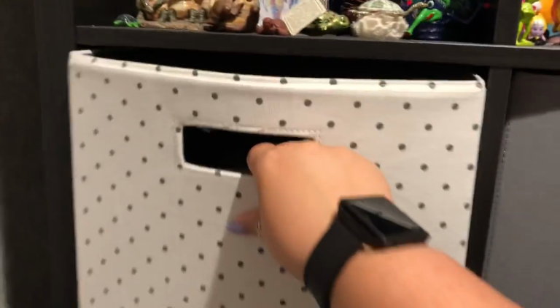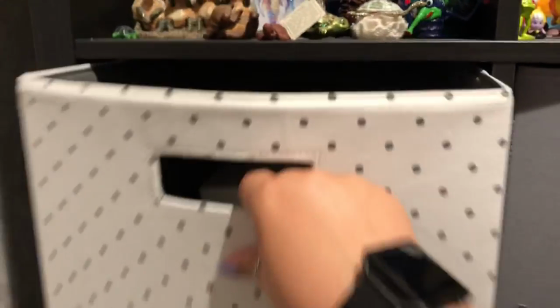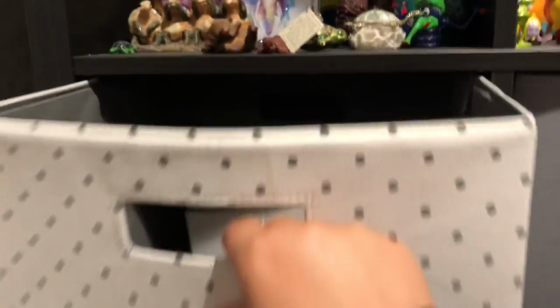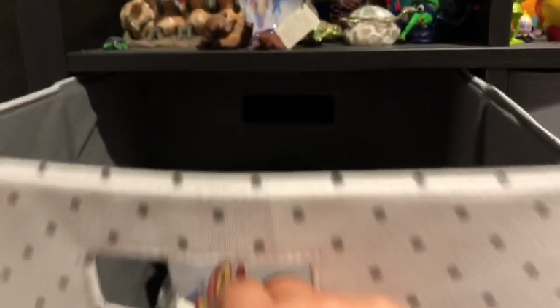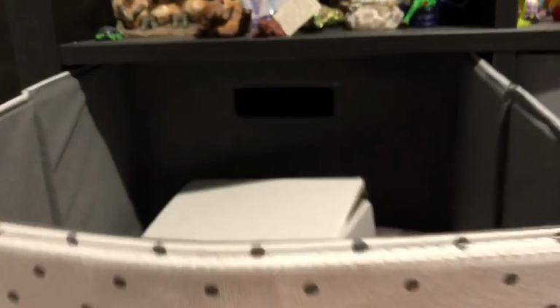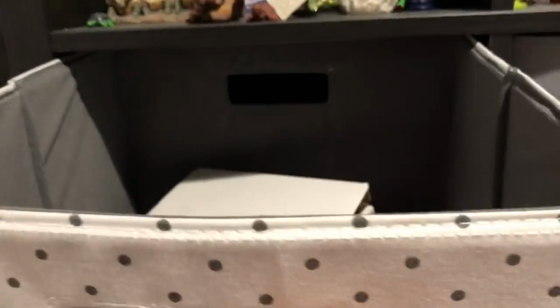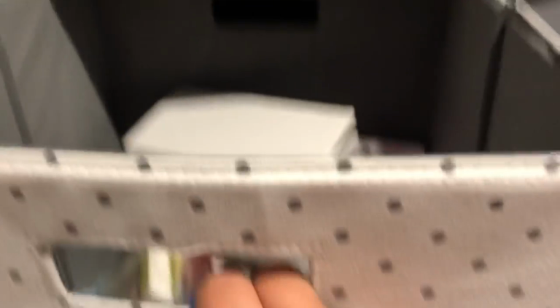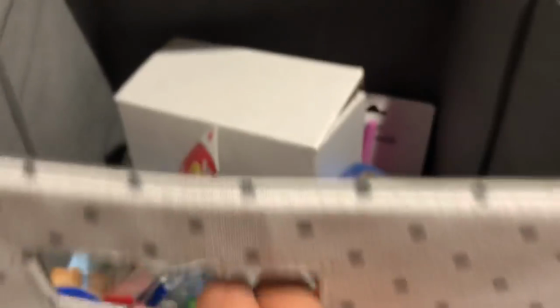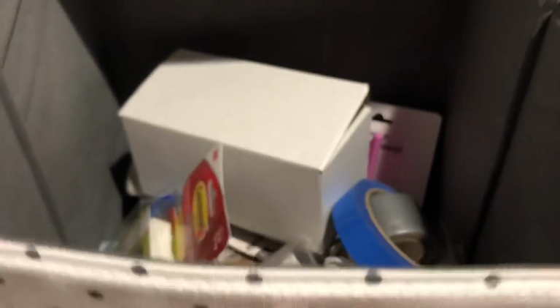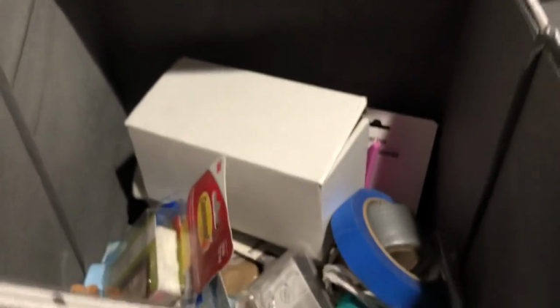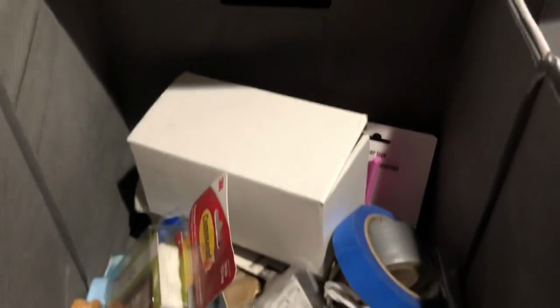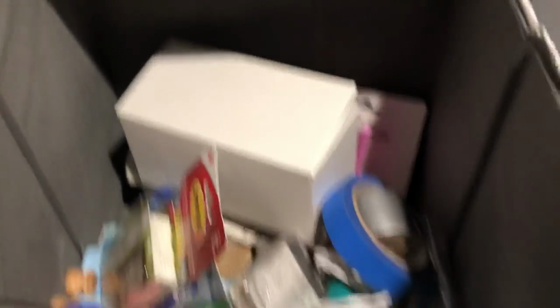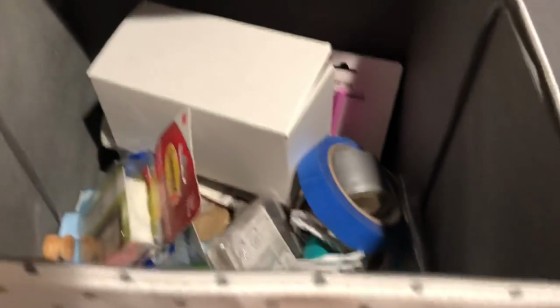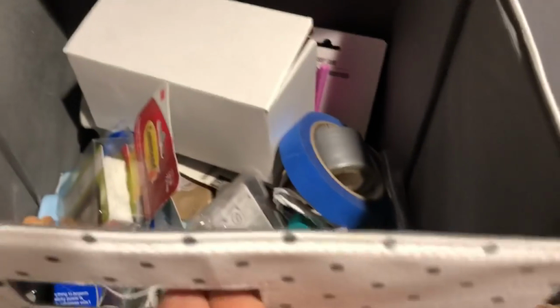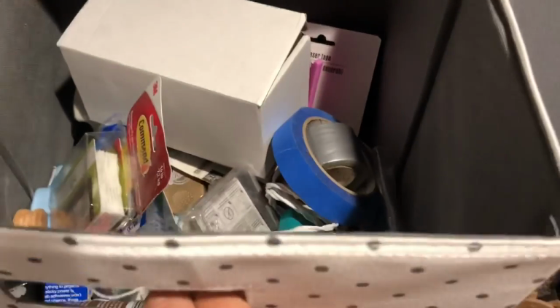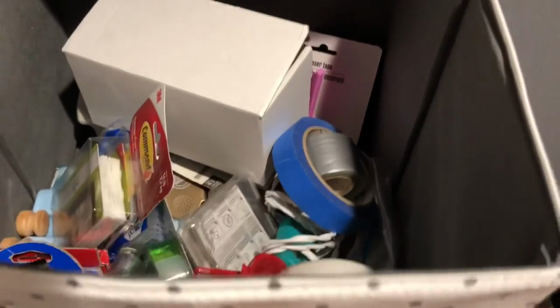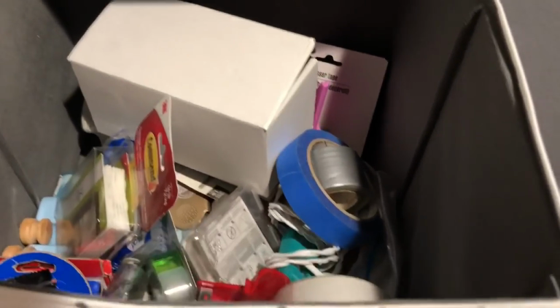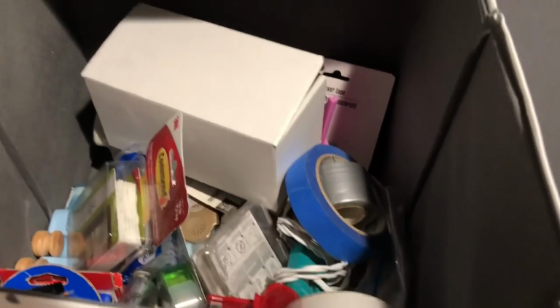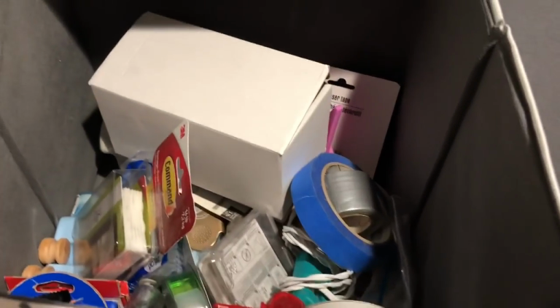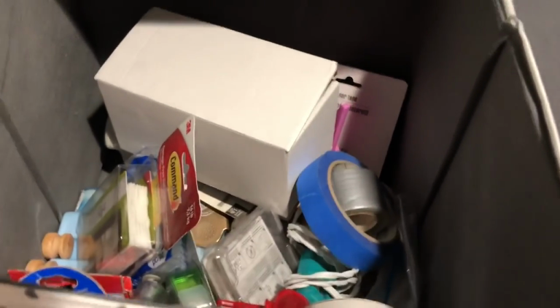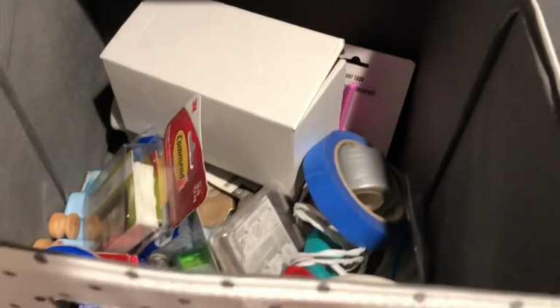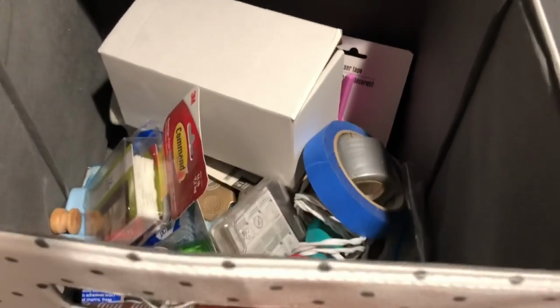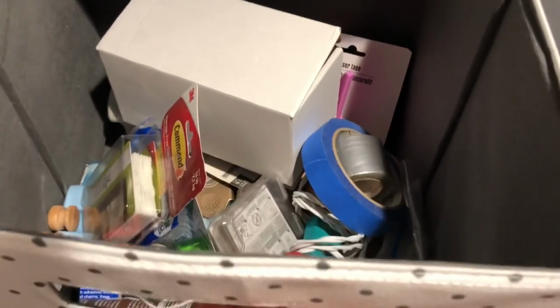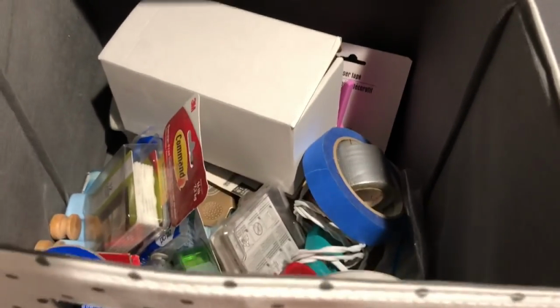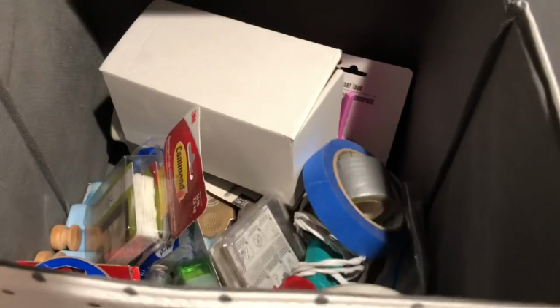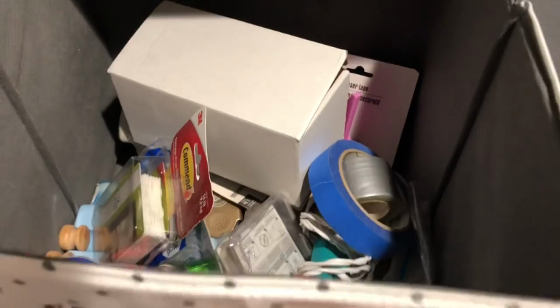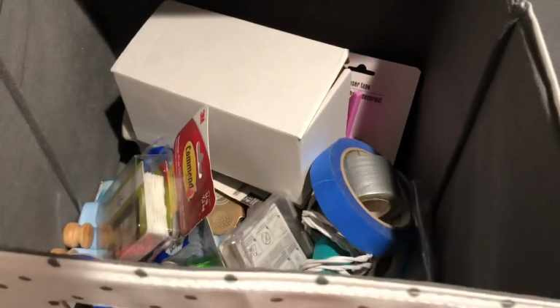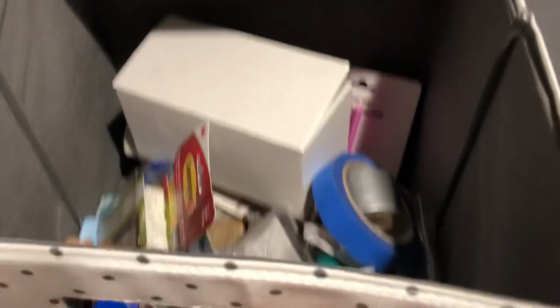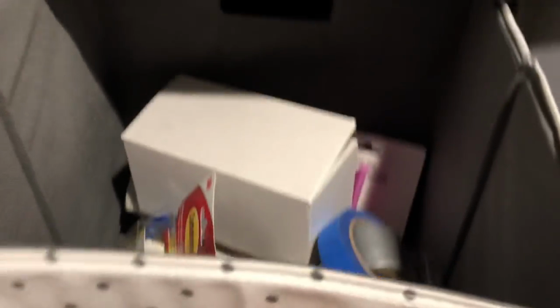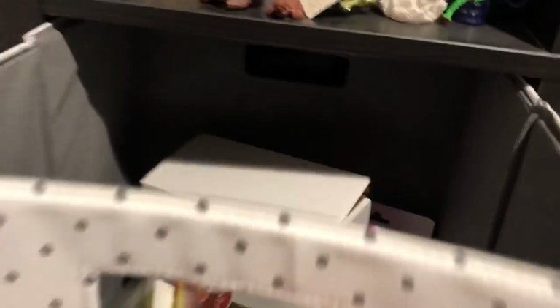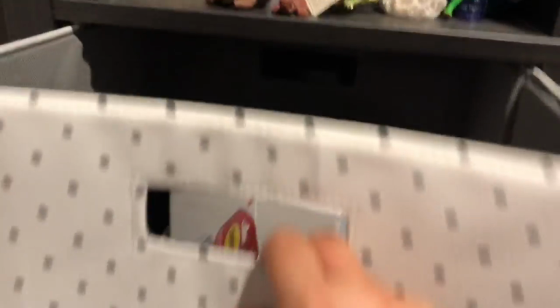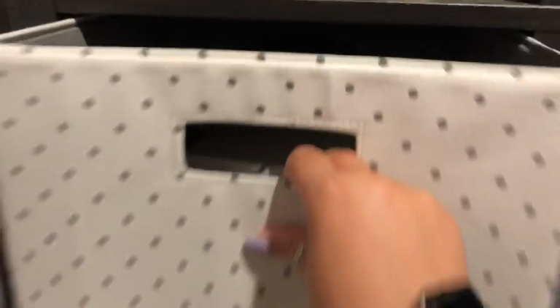This one is all my adhesives — it's gotten a little unorganized, but all different types are in there.